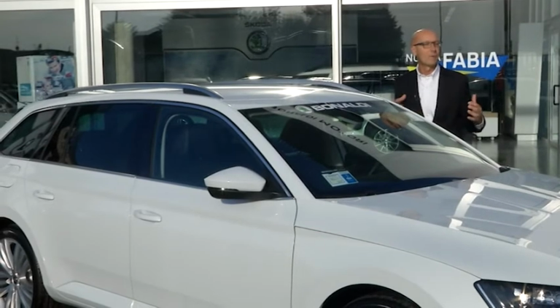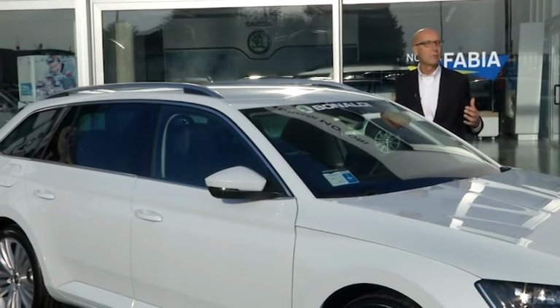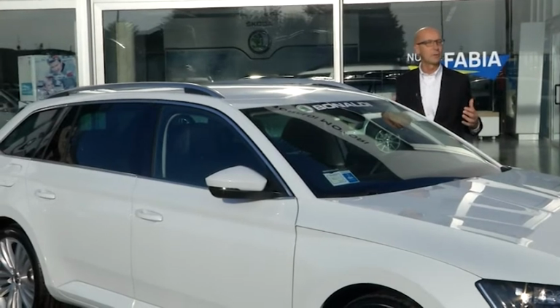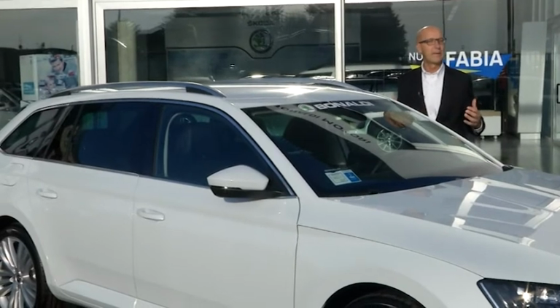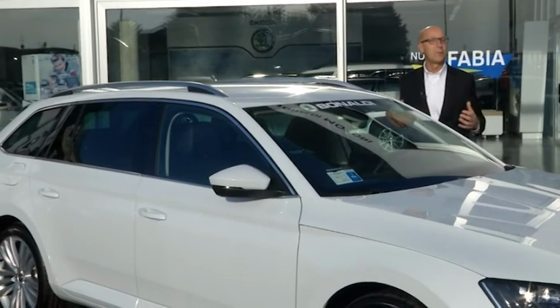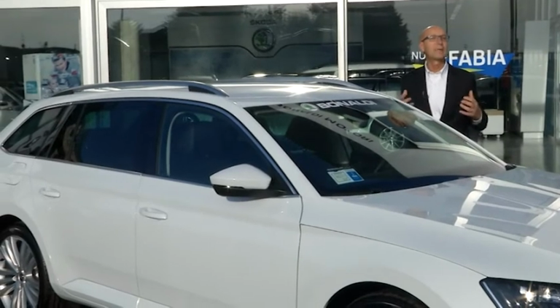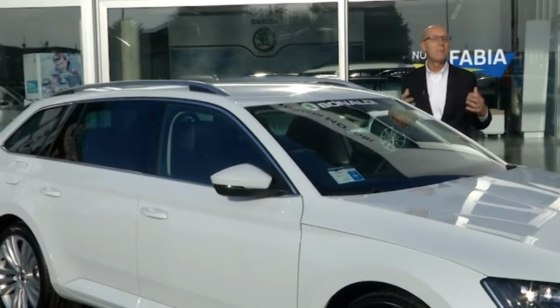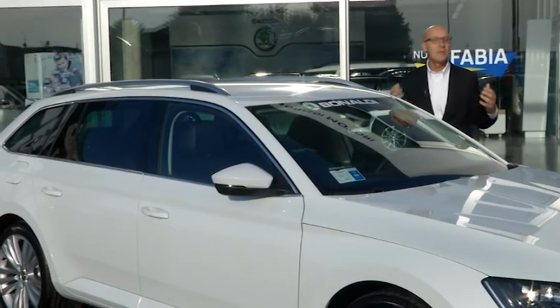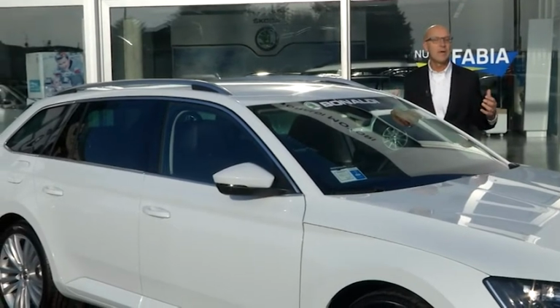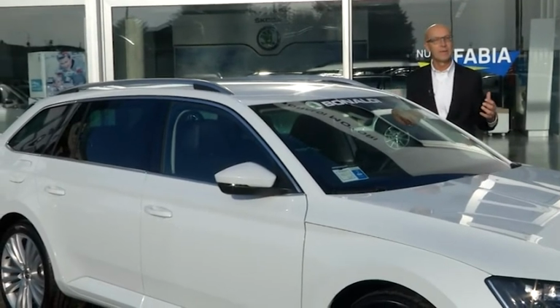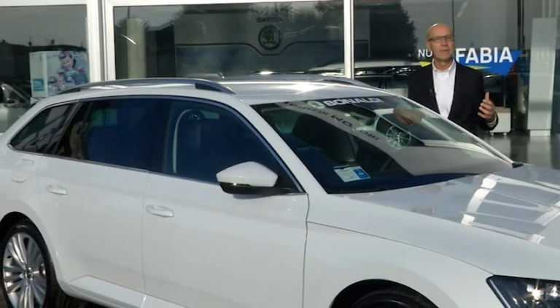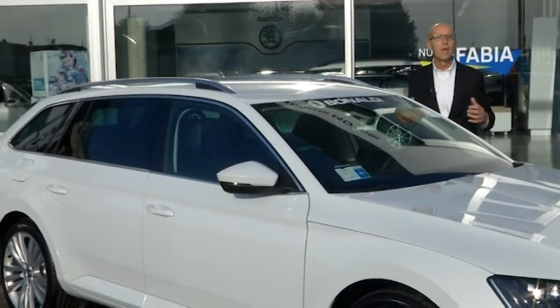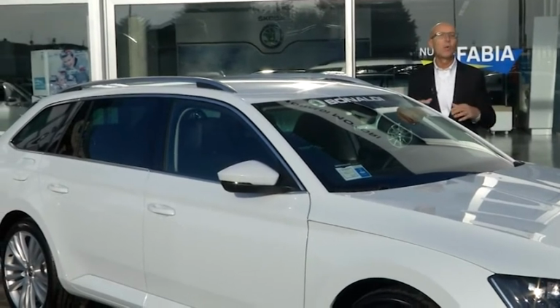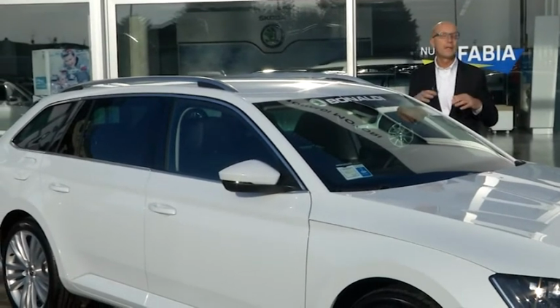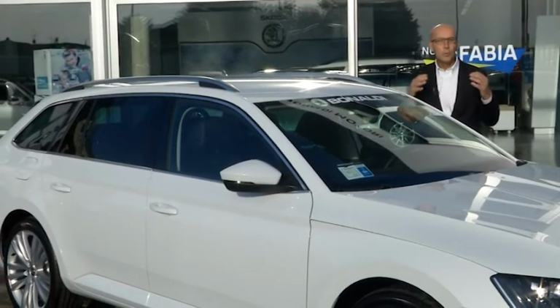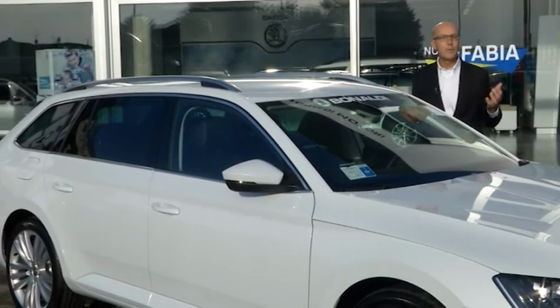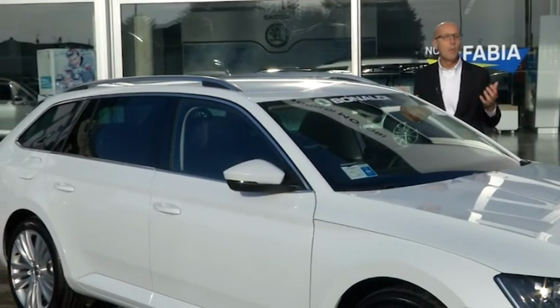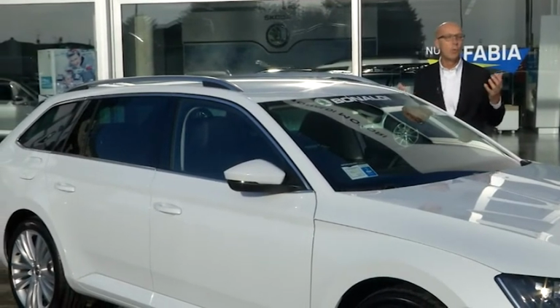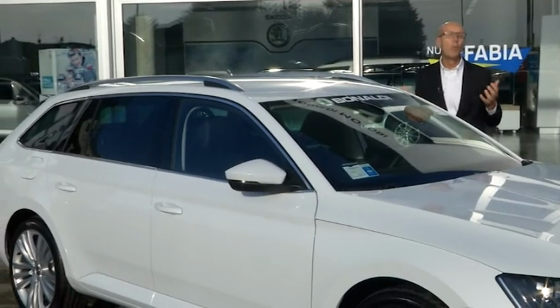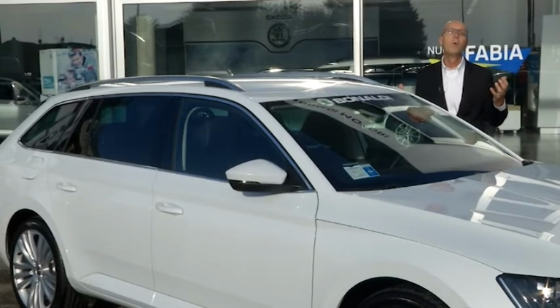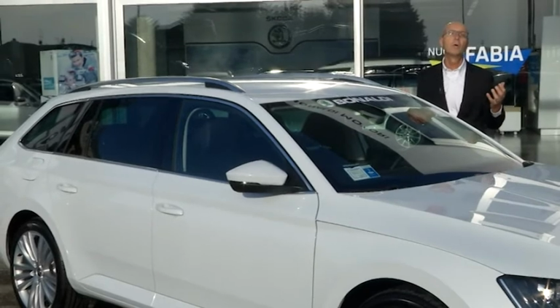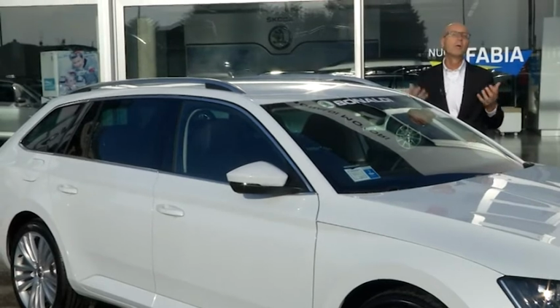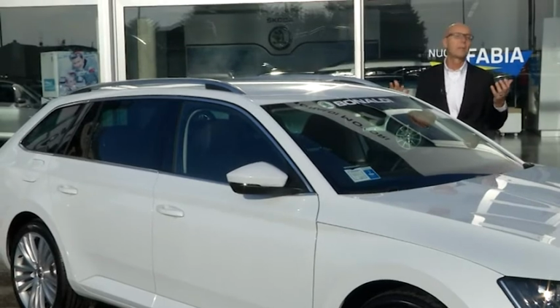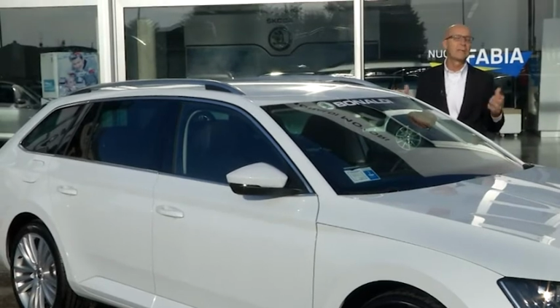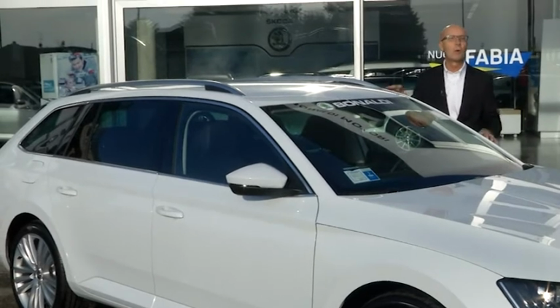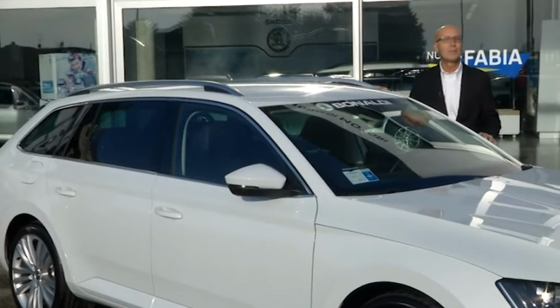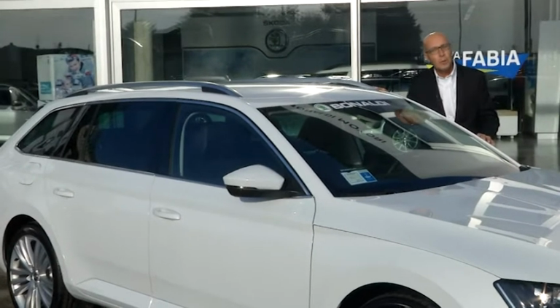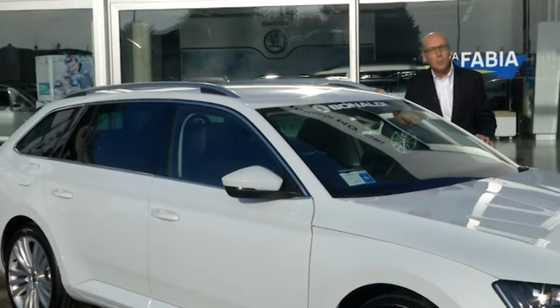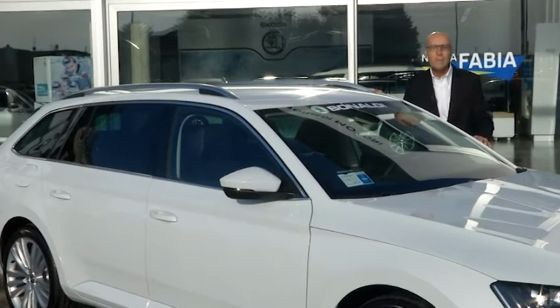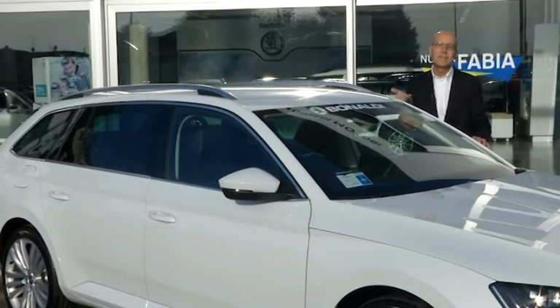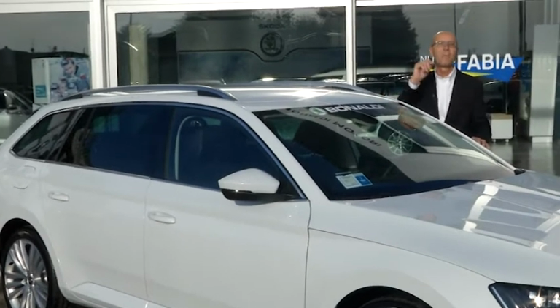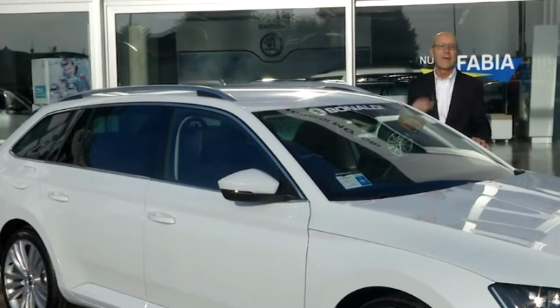4,80 metri, per chi ama viaggiare veramente con attorno a sé un mondo importante, quello della Skoda Superb, che andiamo a provare.